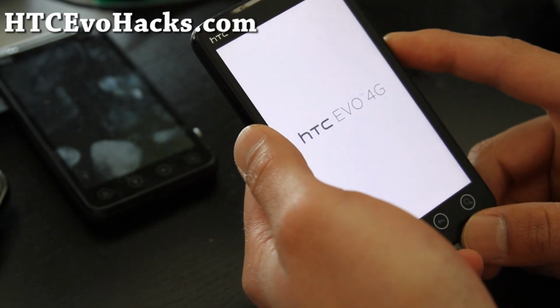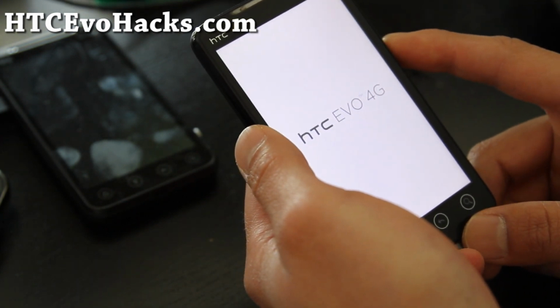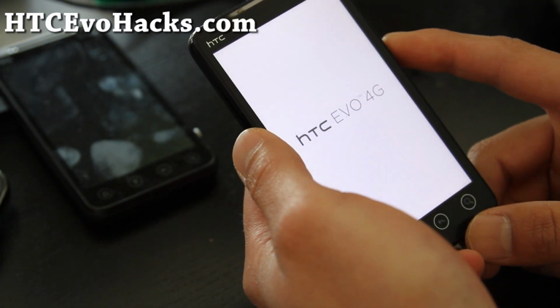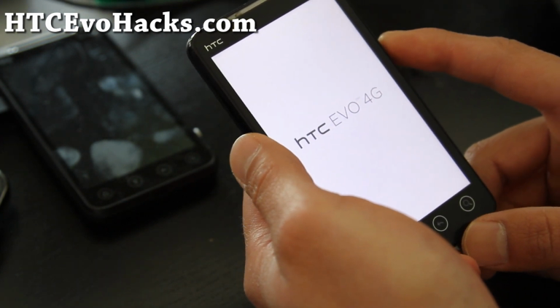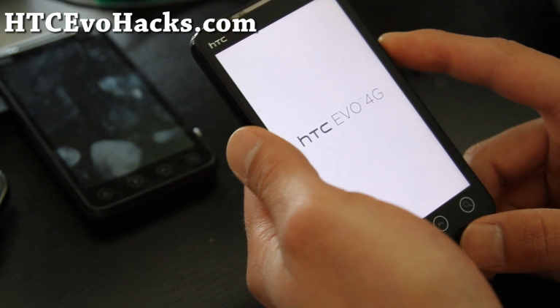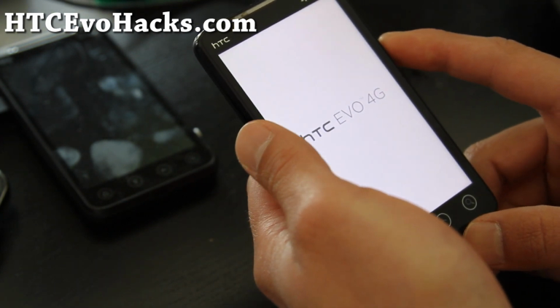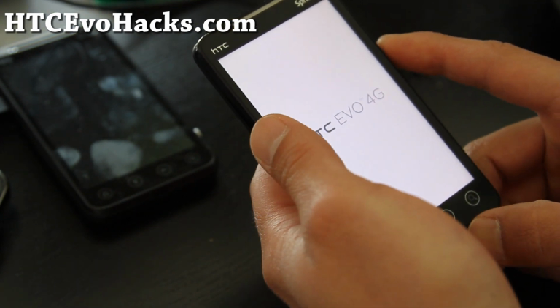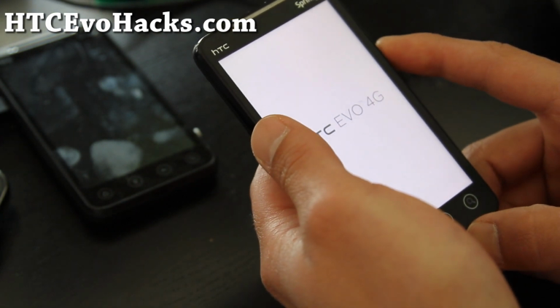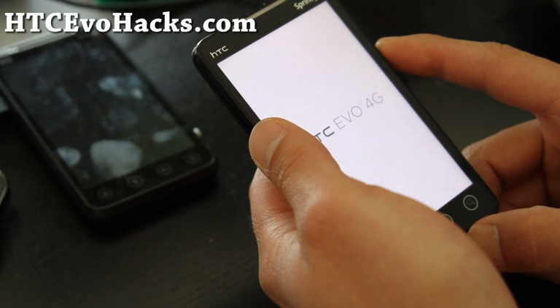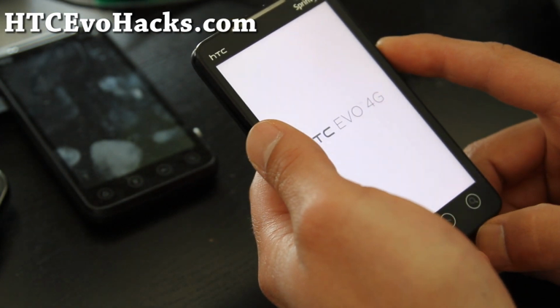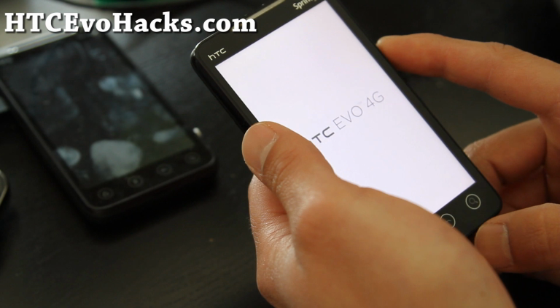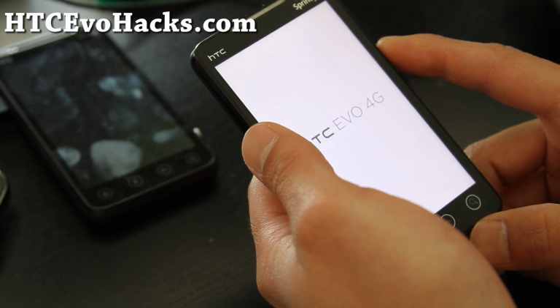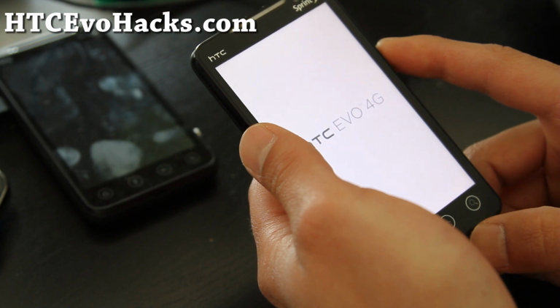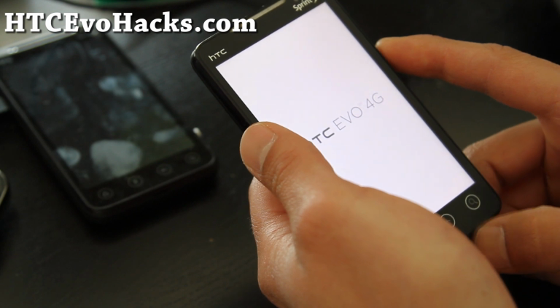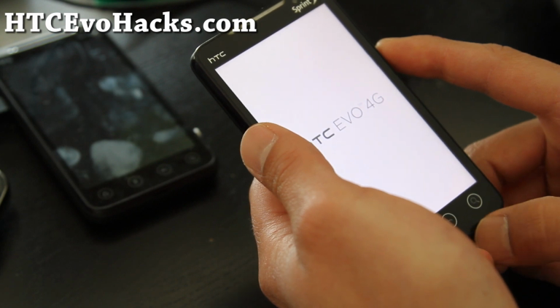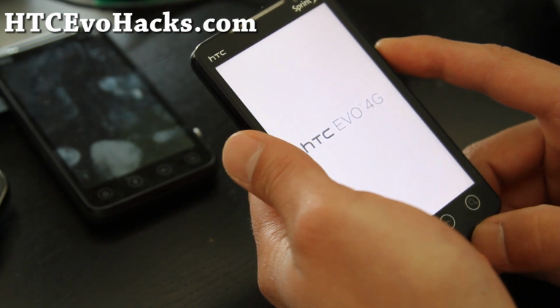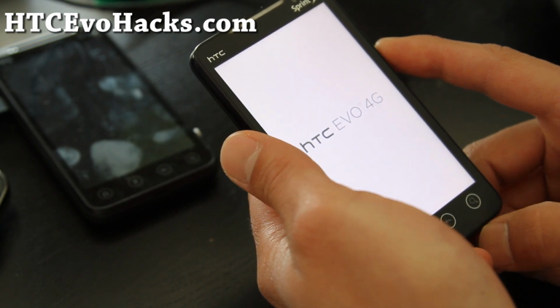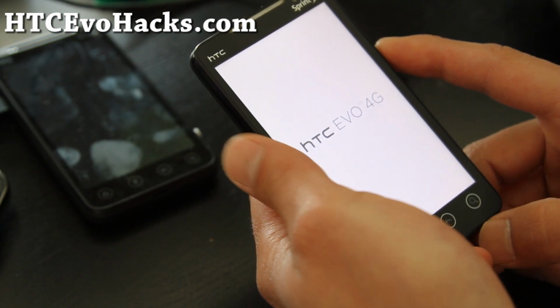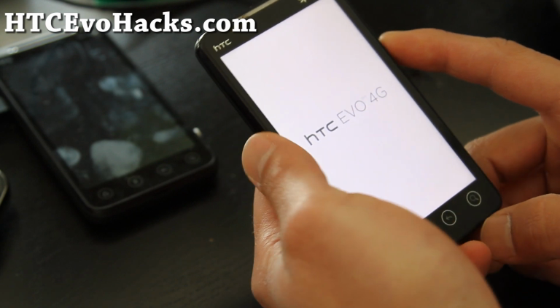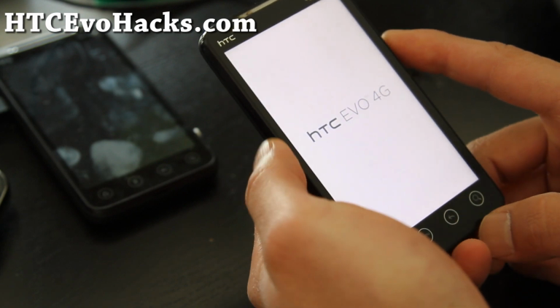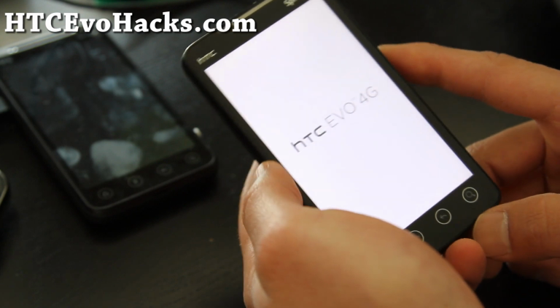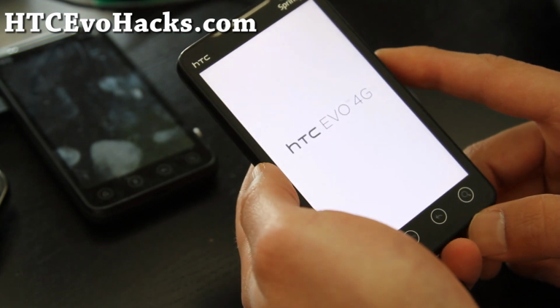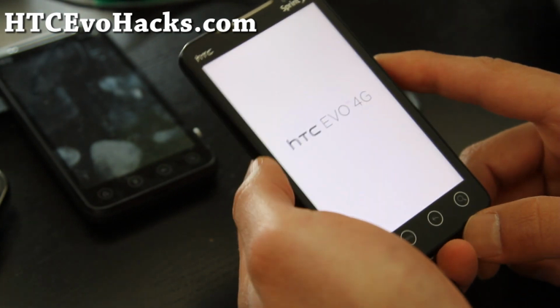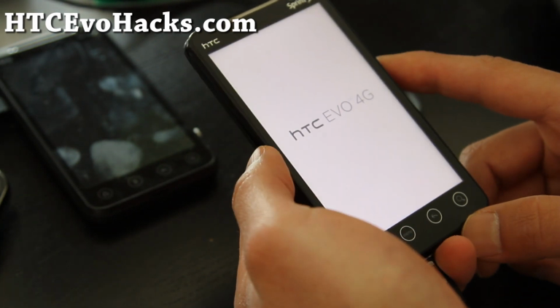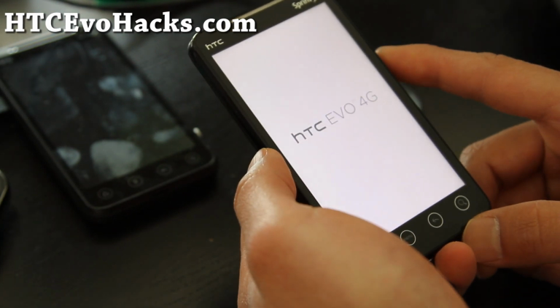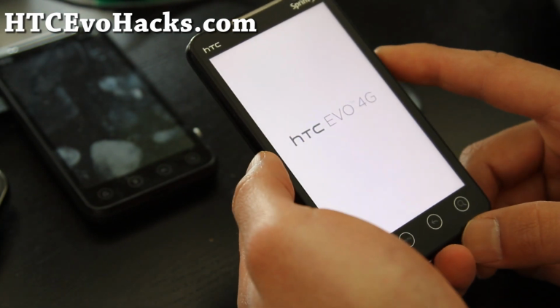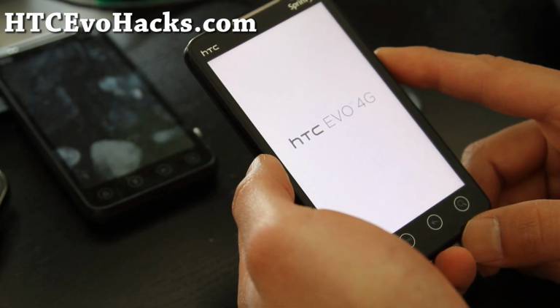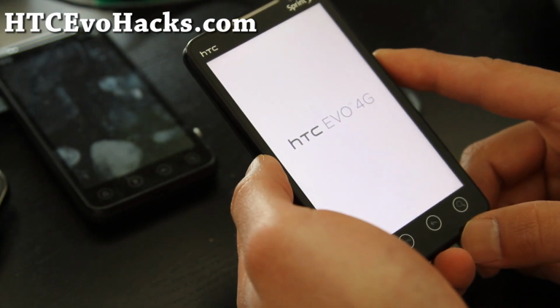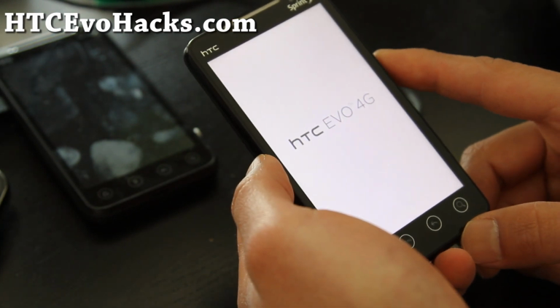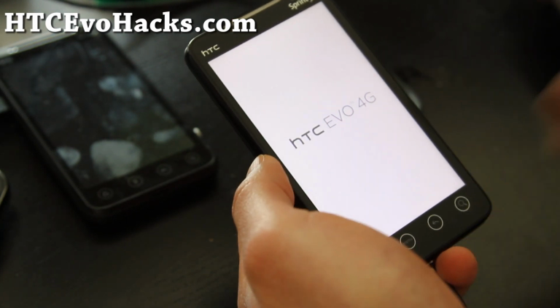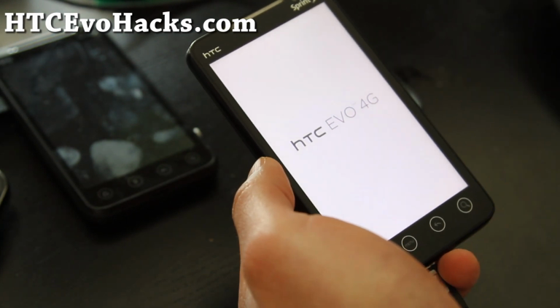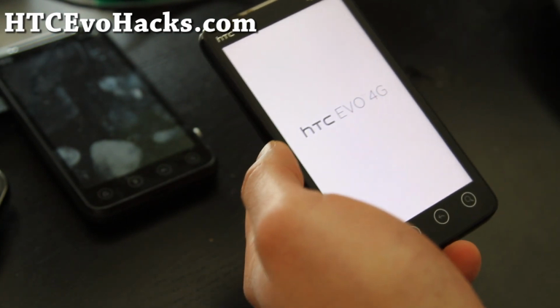And then all we have to do is load up the bootloader and it will install by itself. I'll be back.